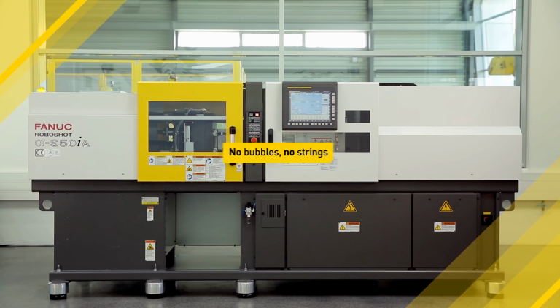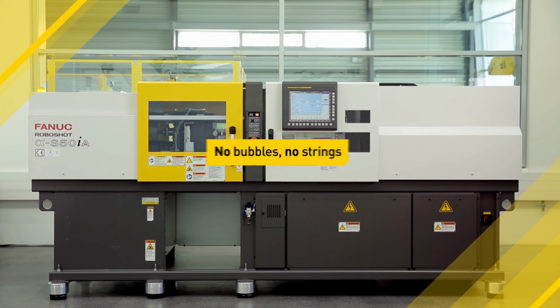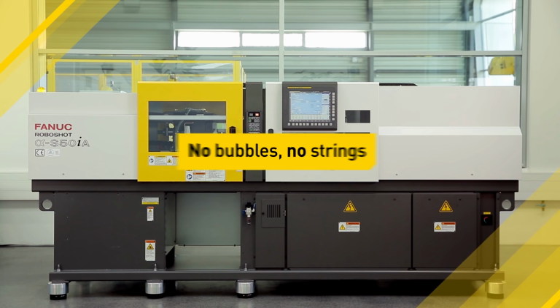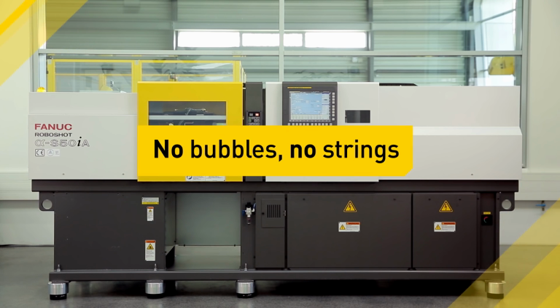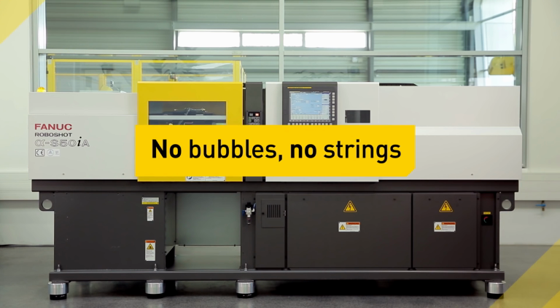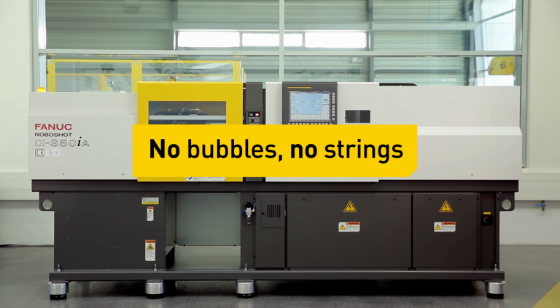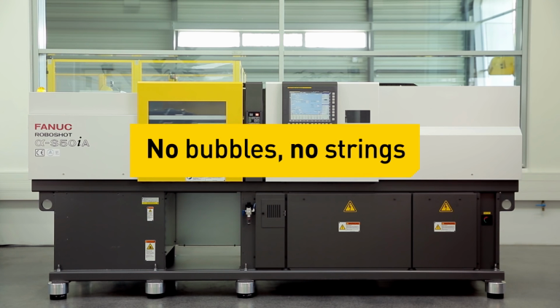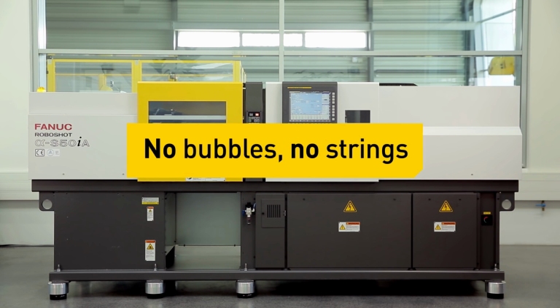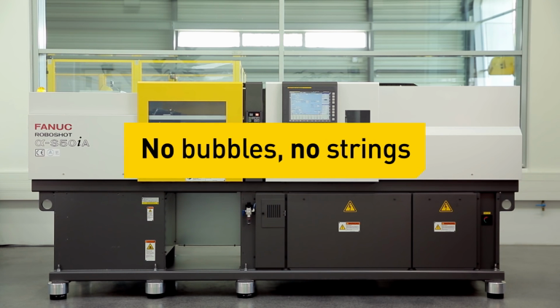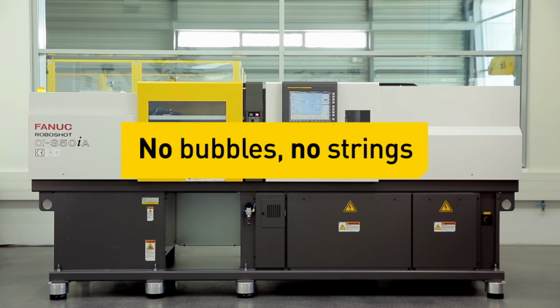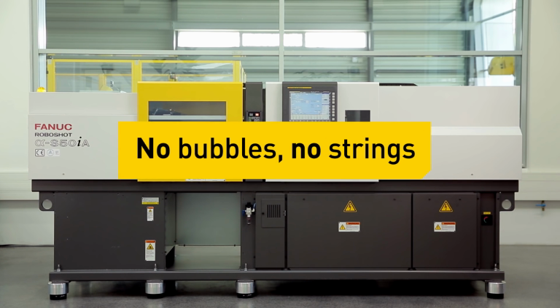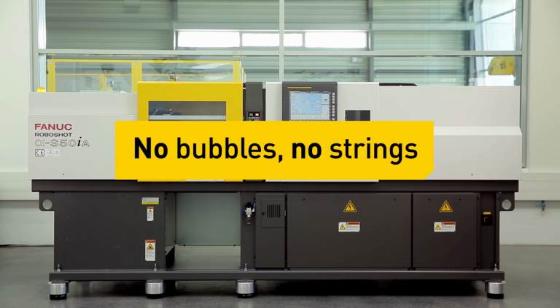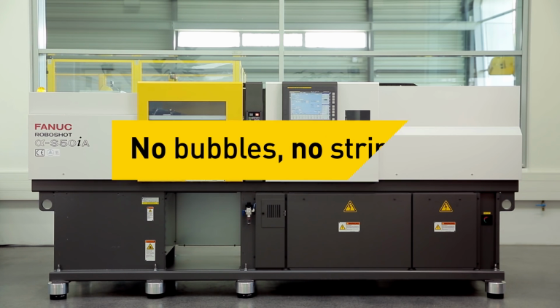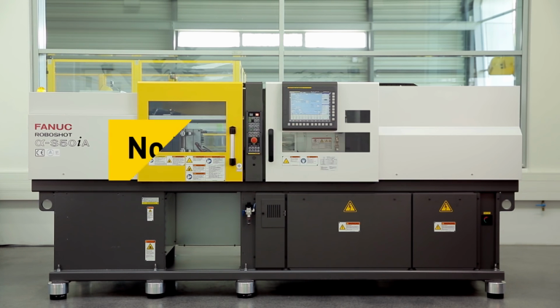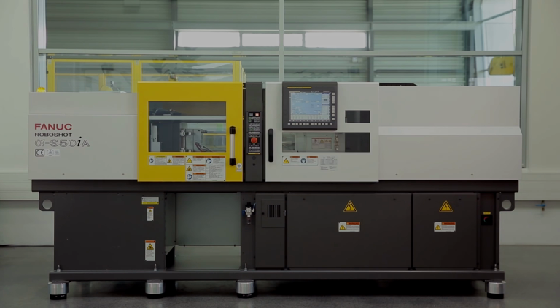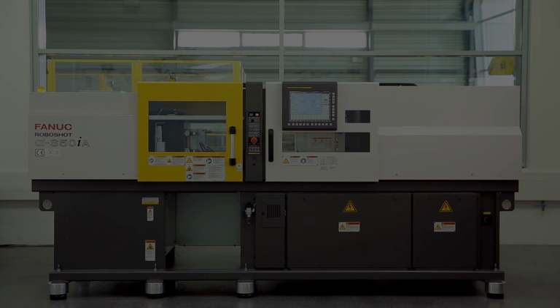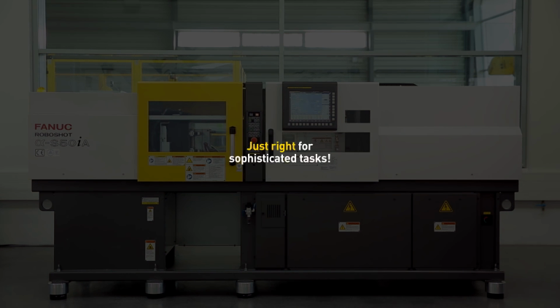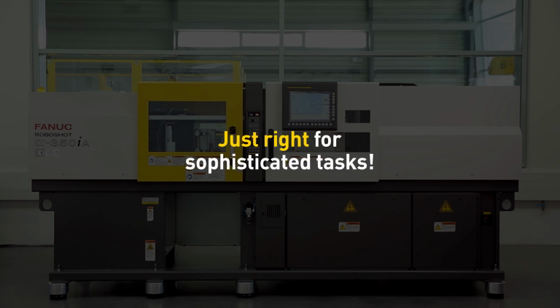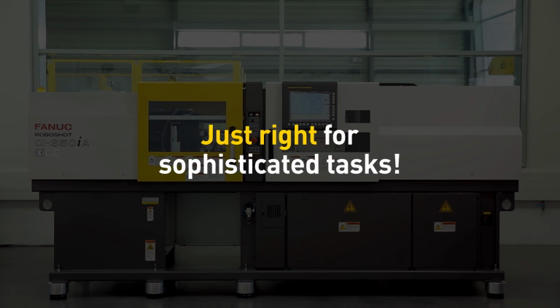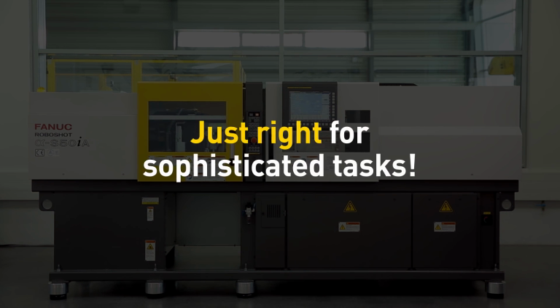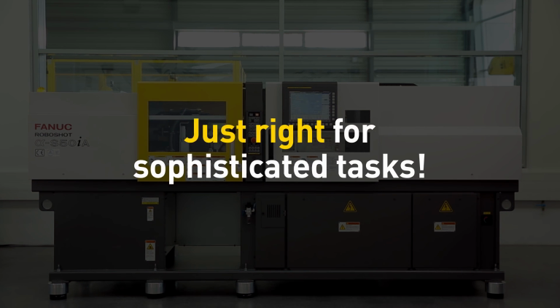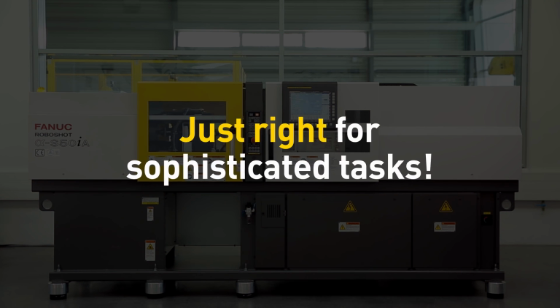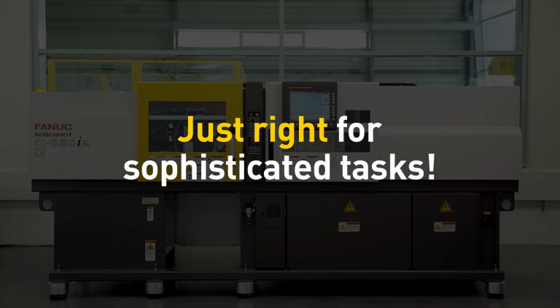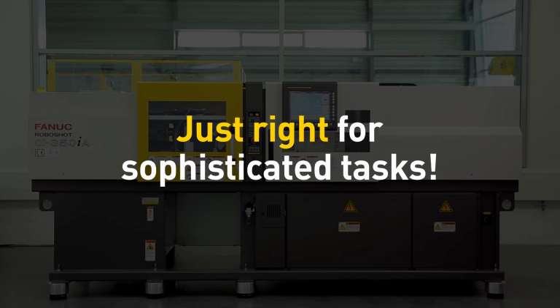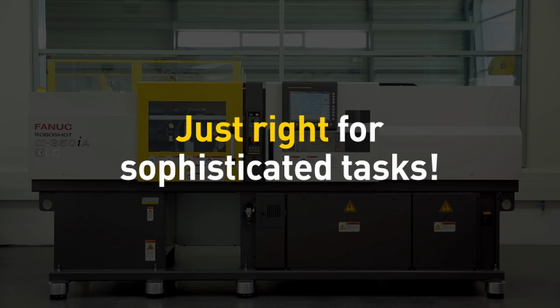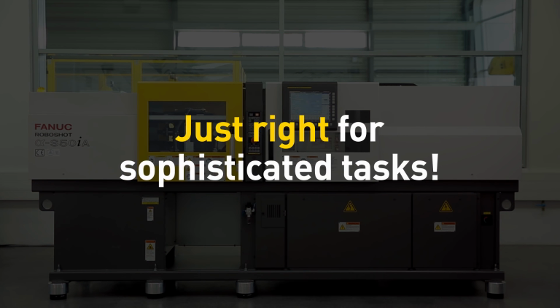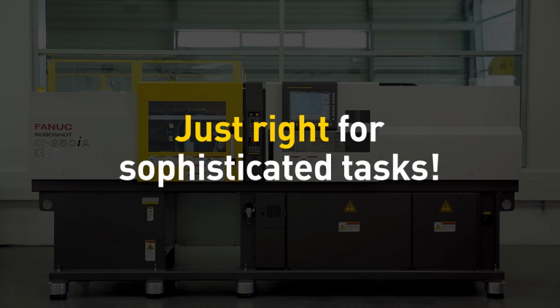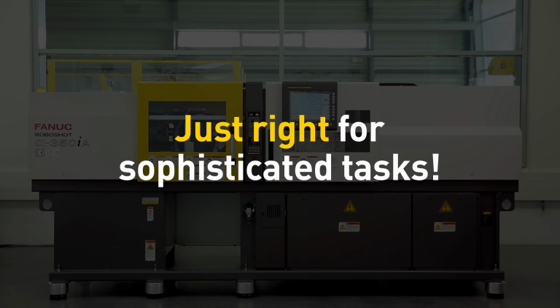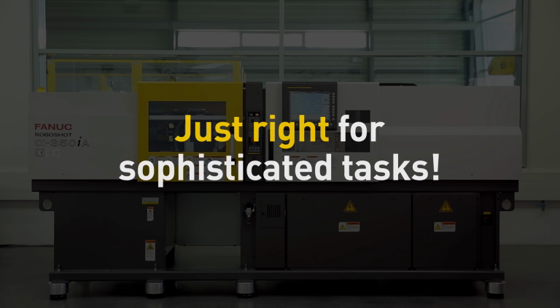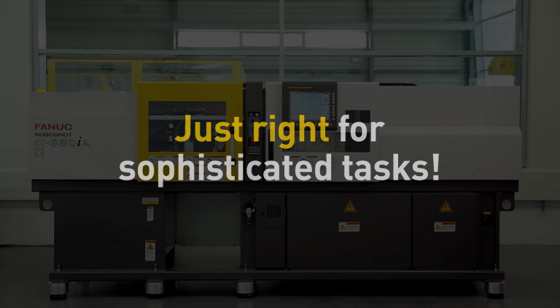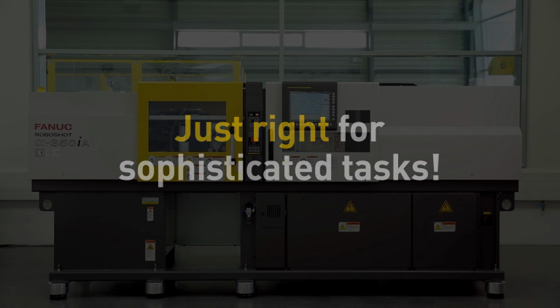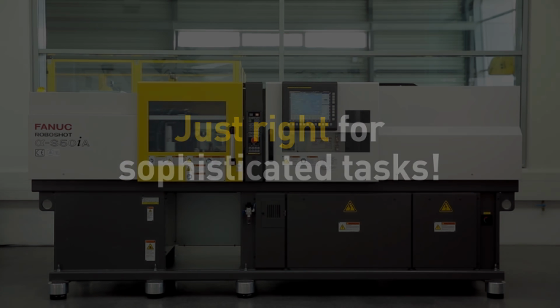In short, no bubbles, no strings. Just right for sophisticated tasks.